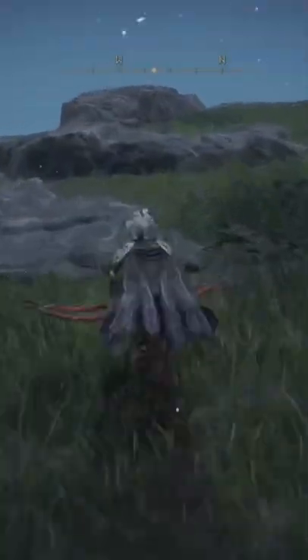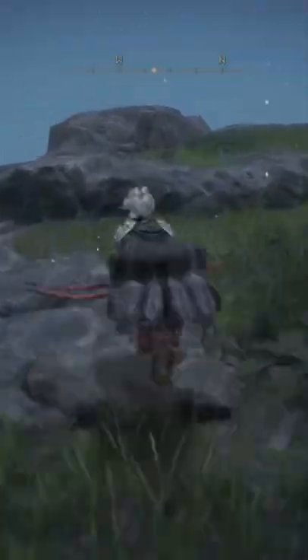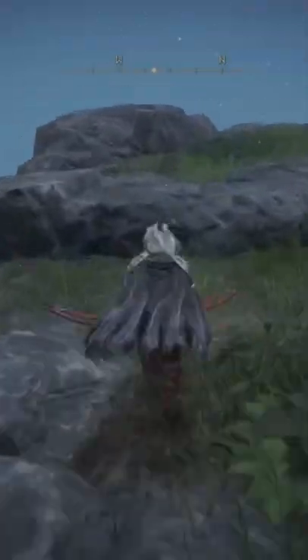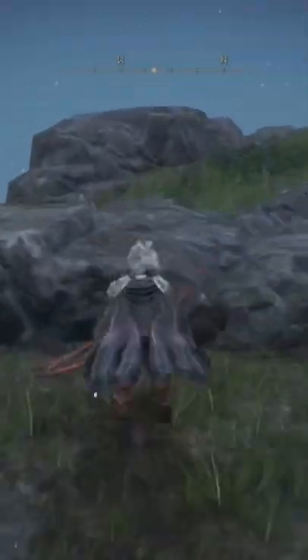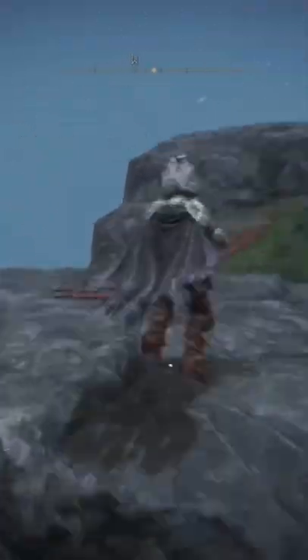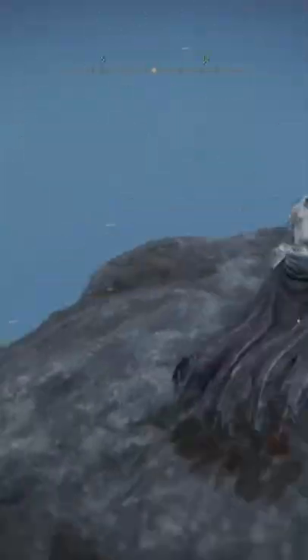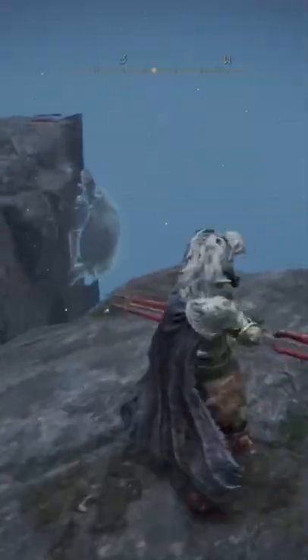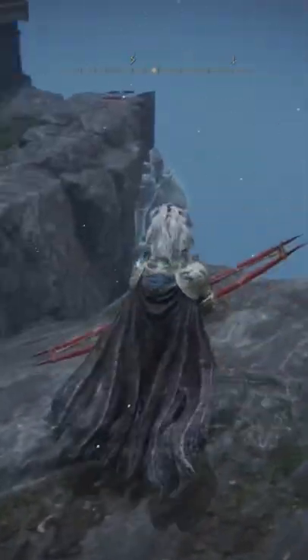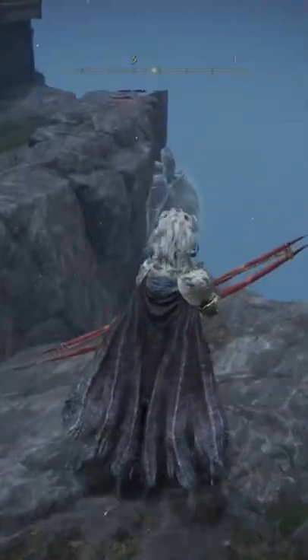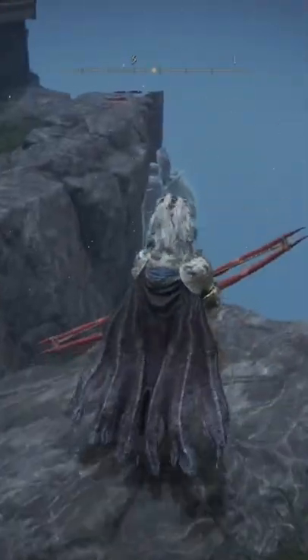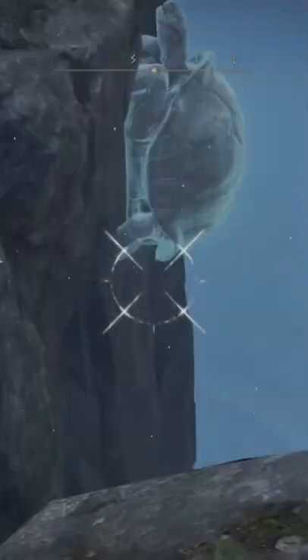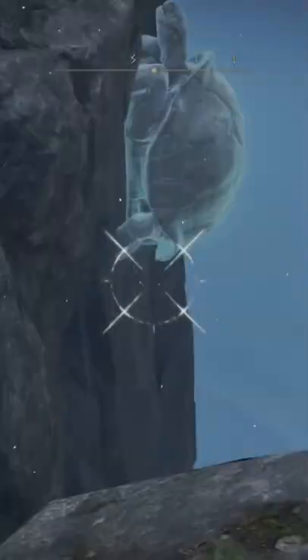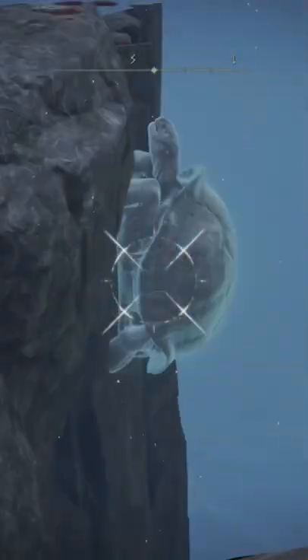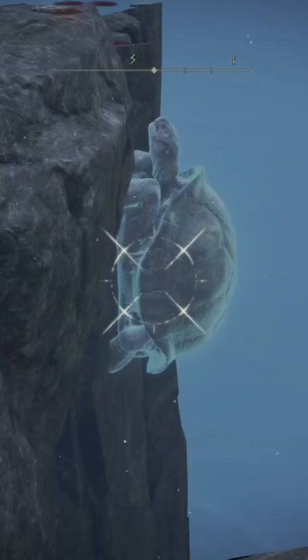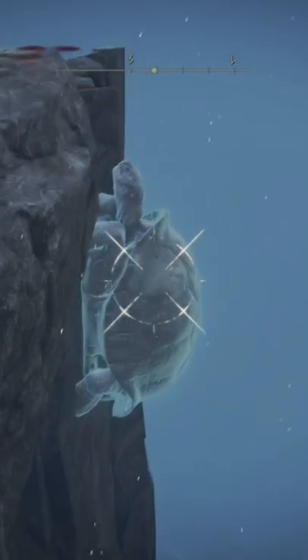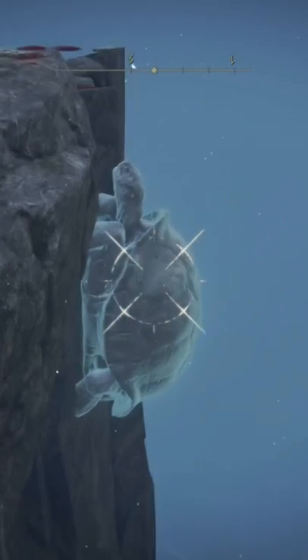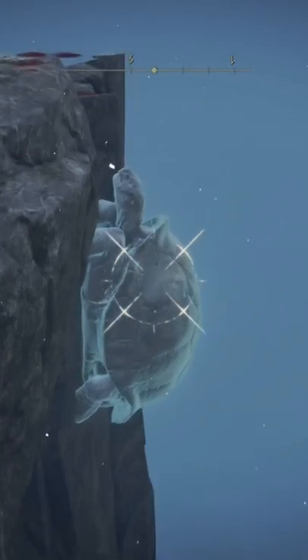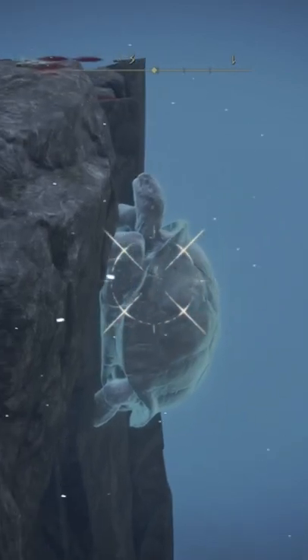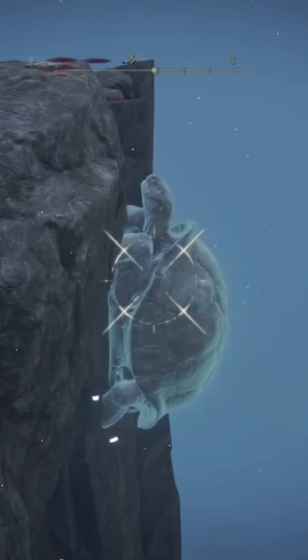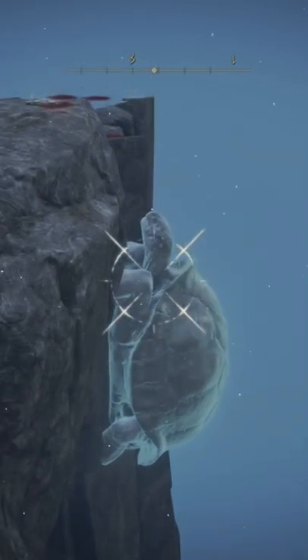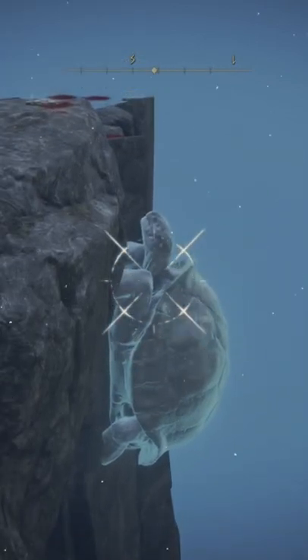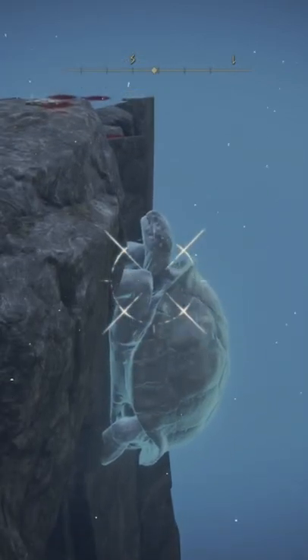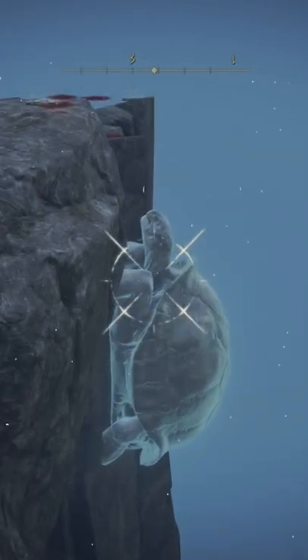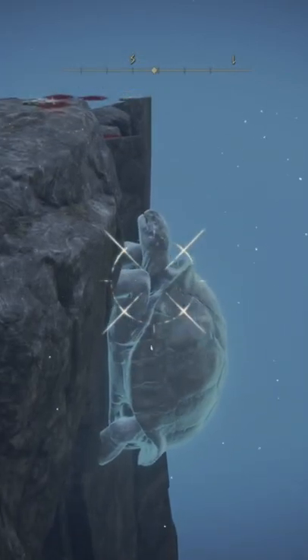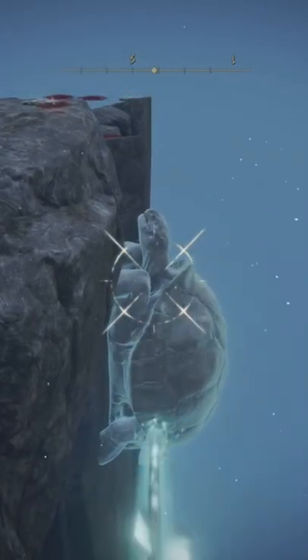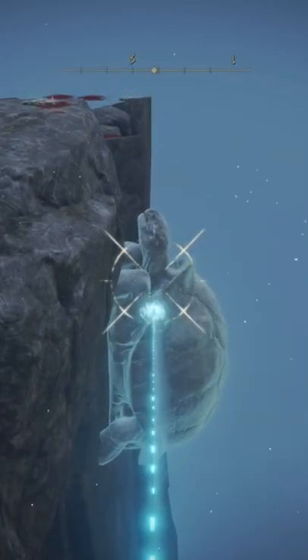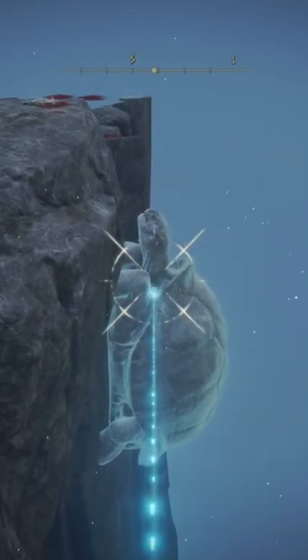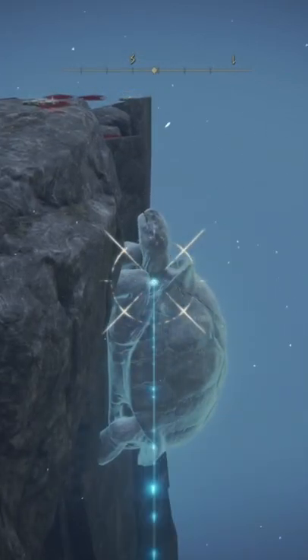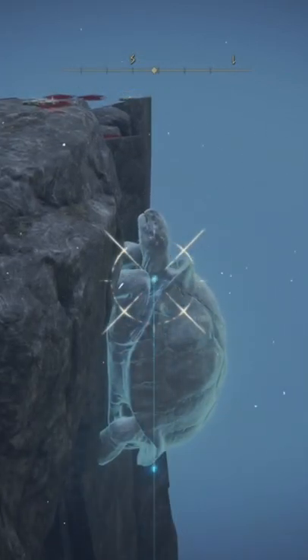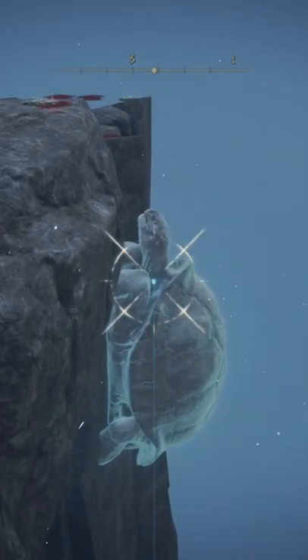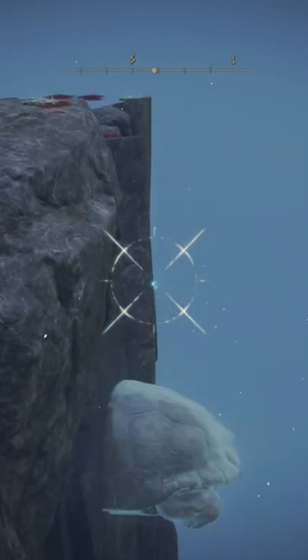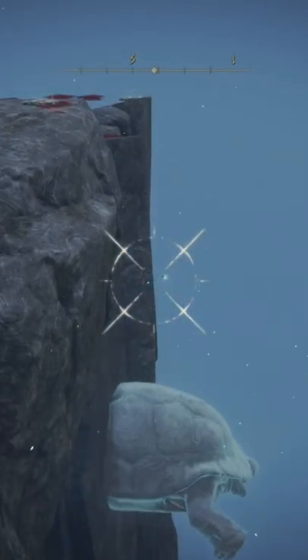The first one you can find is right next to the tower, as you see here. Run to the right side cliffs, get a bow and arrow out, and you'll see them hanging out on the side of a ledge.